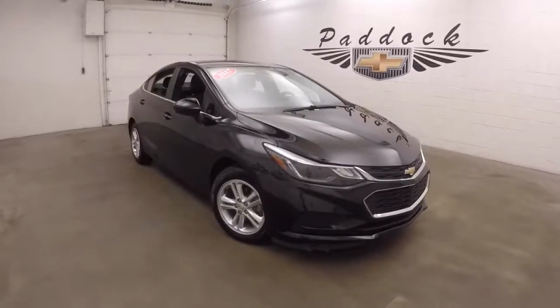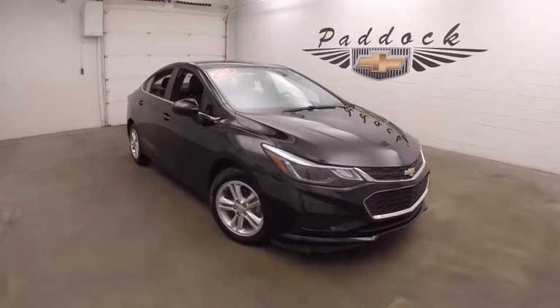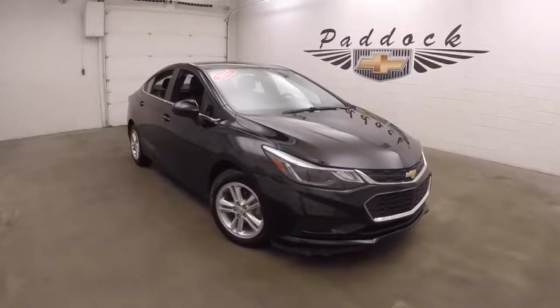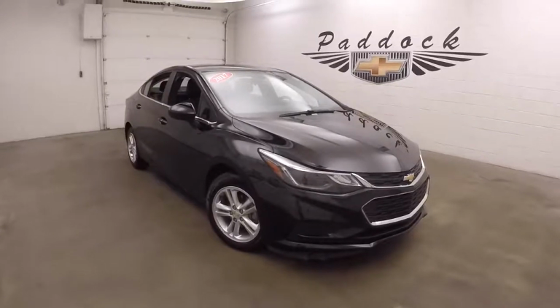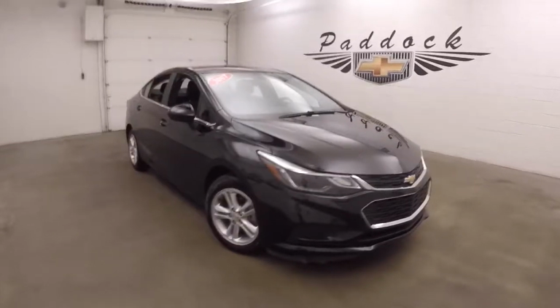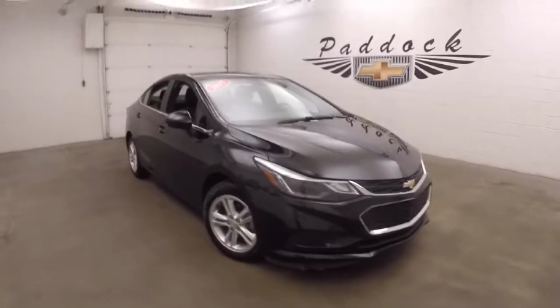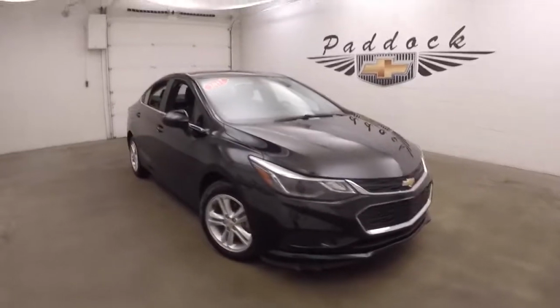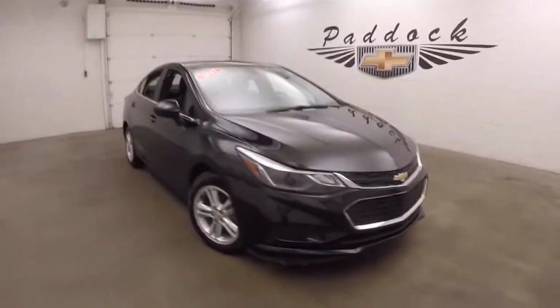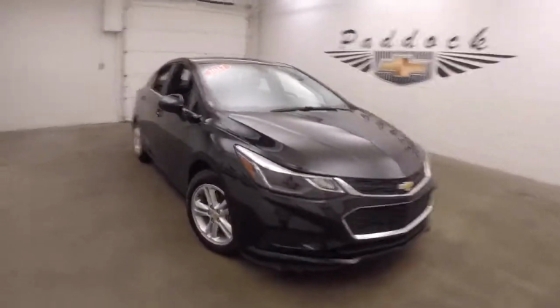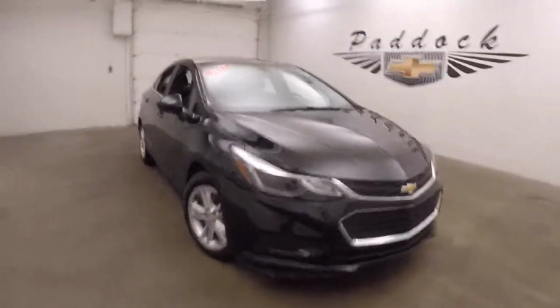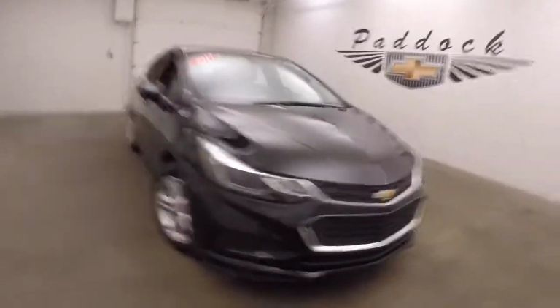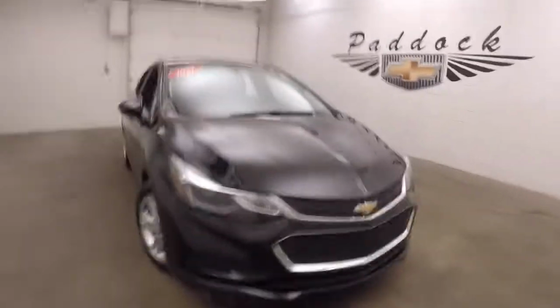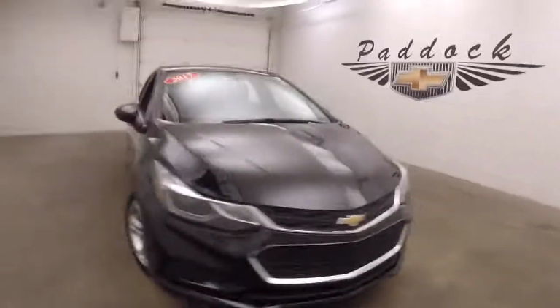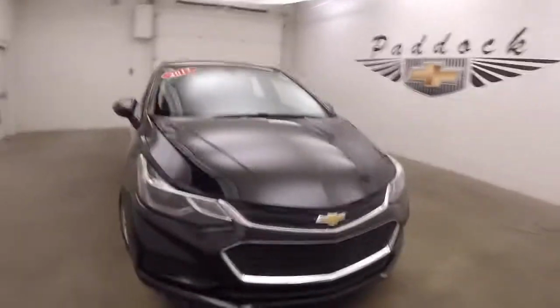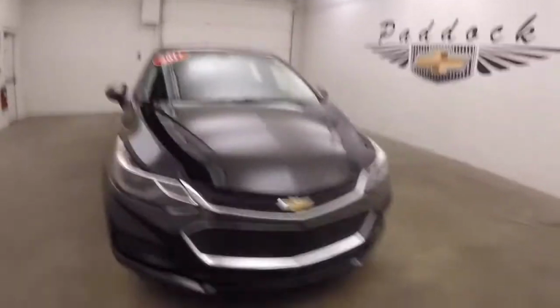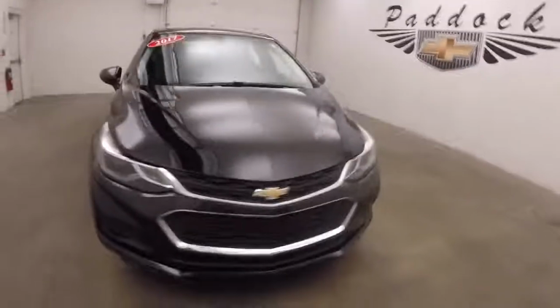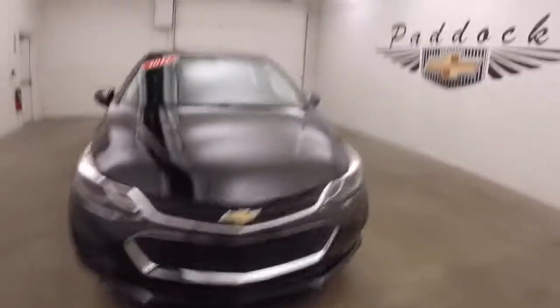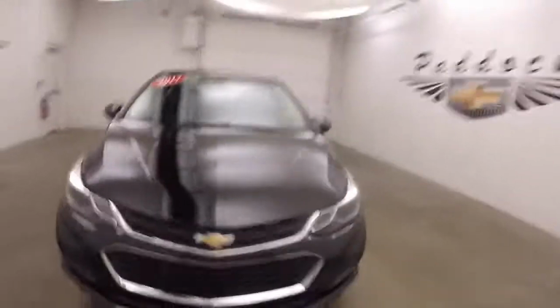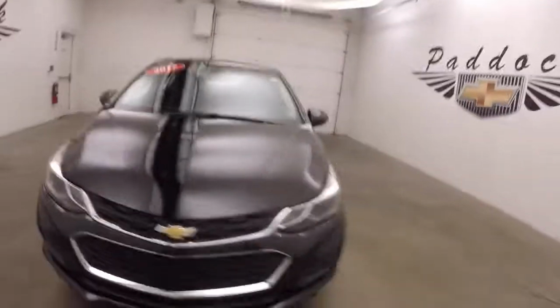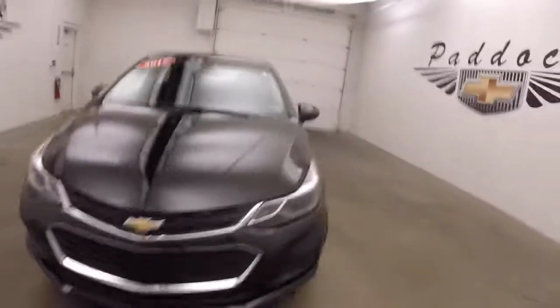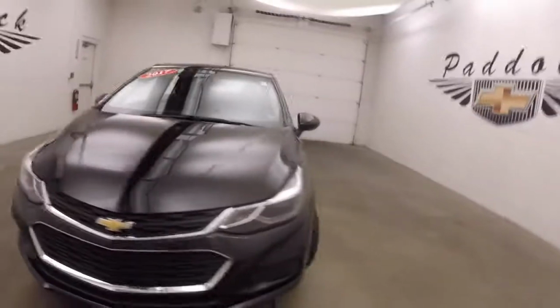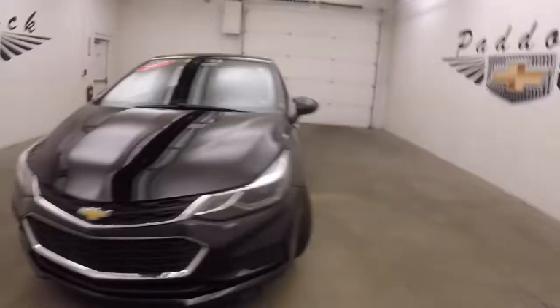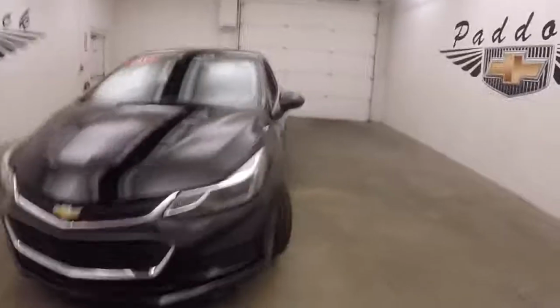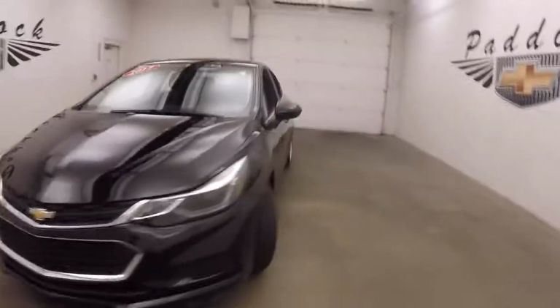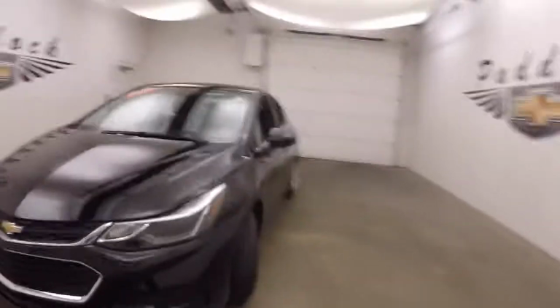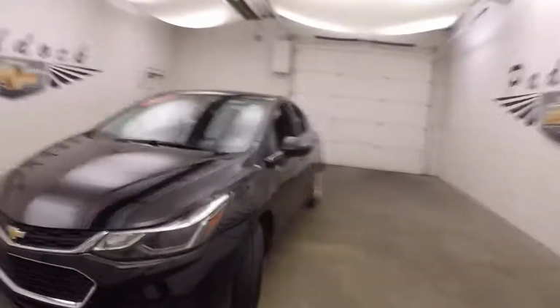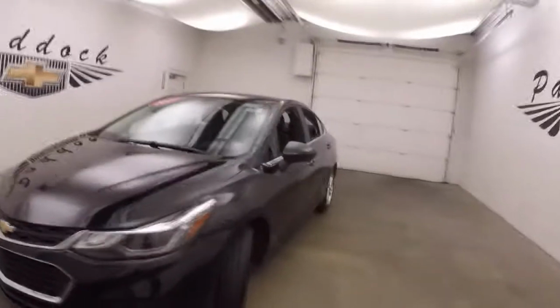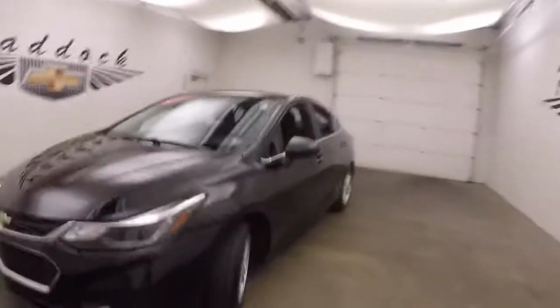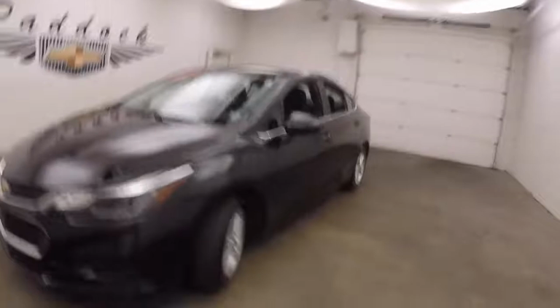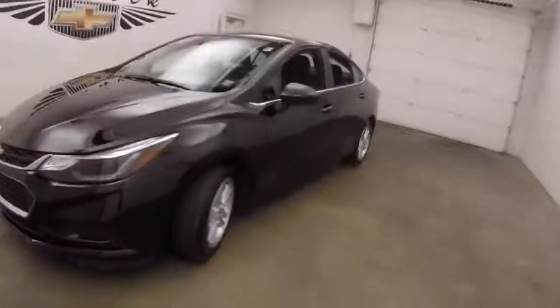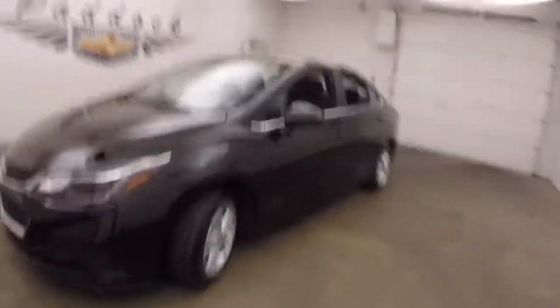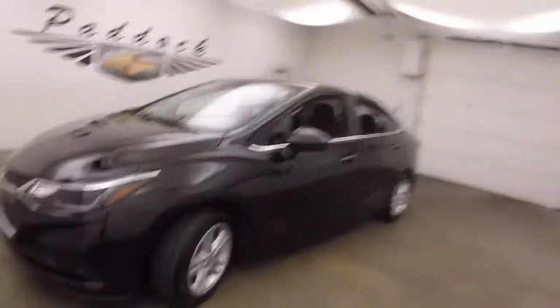It's a 2017 Chevy Cruze. Nice black paint, nice alloy wheels, good tires.